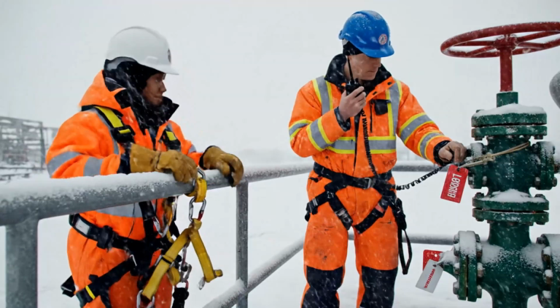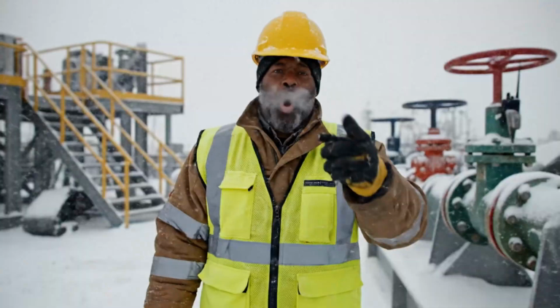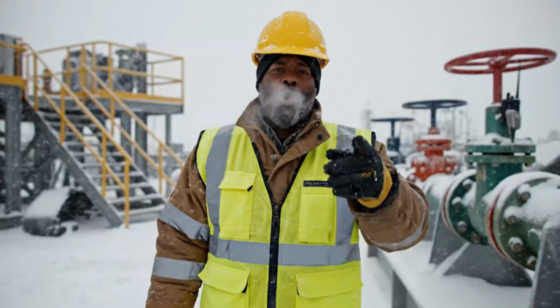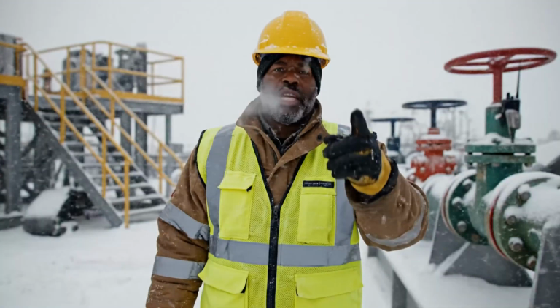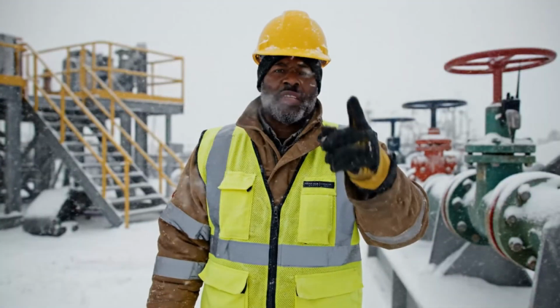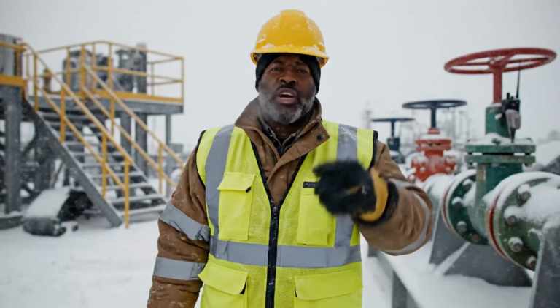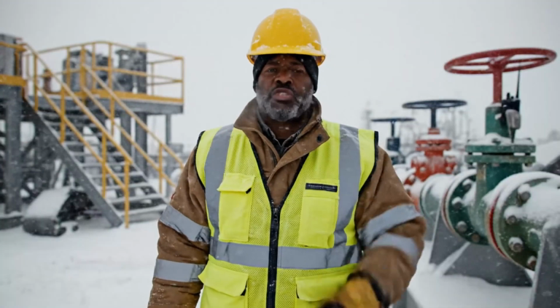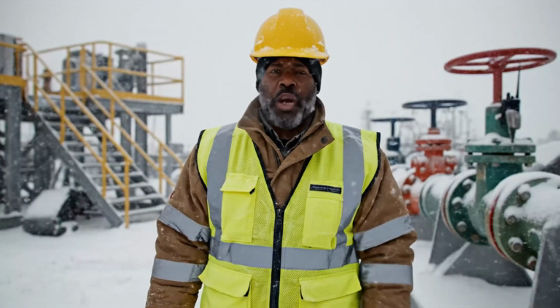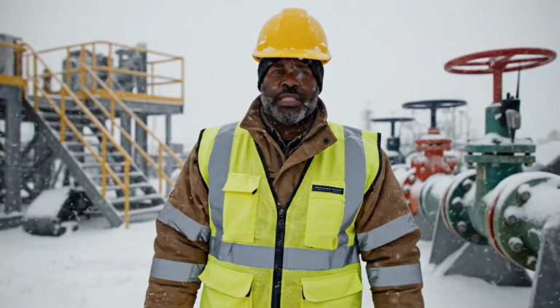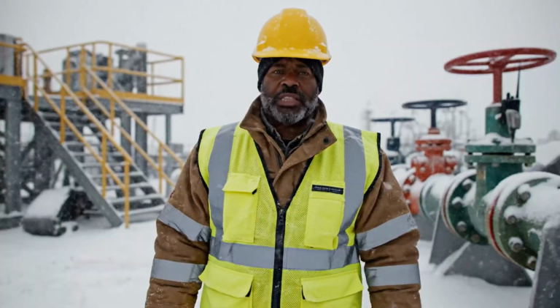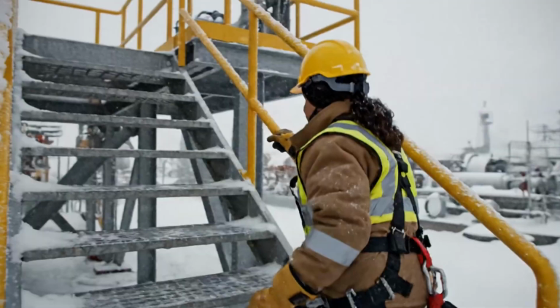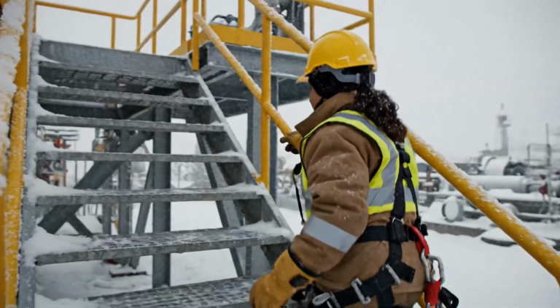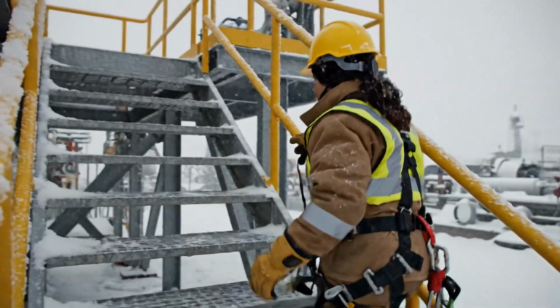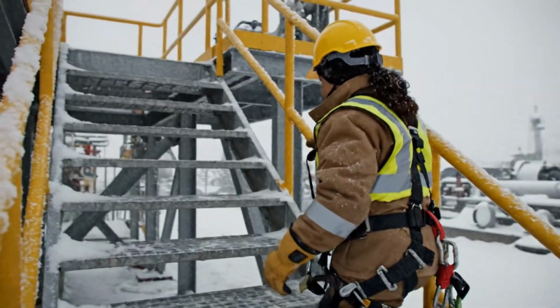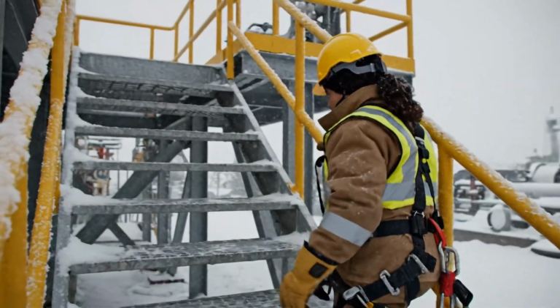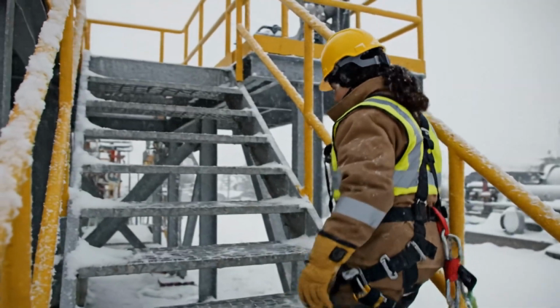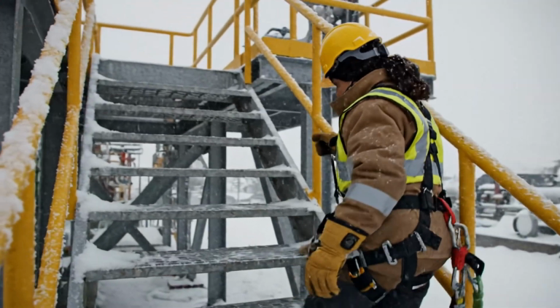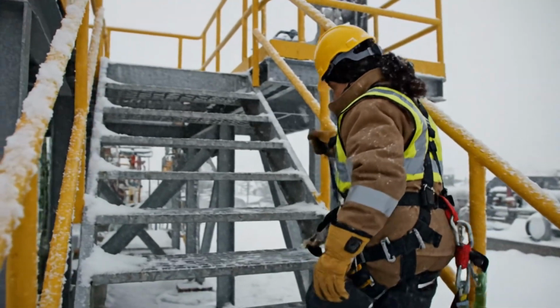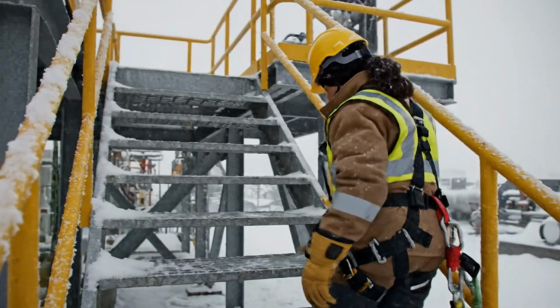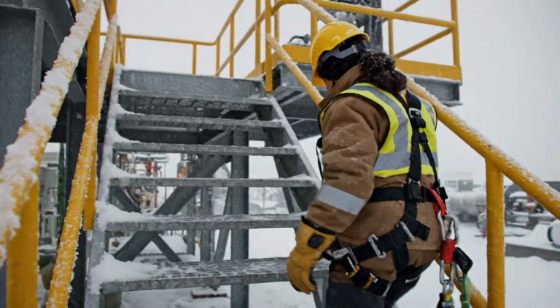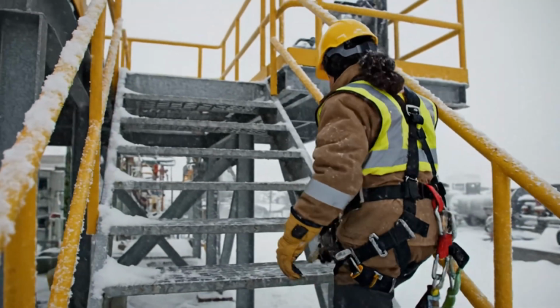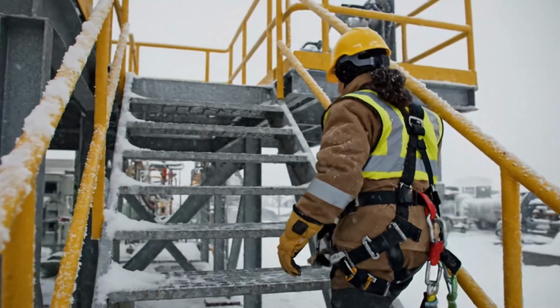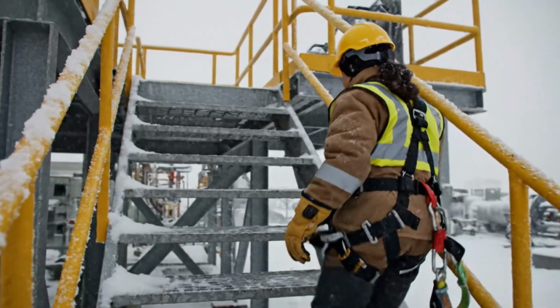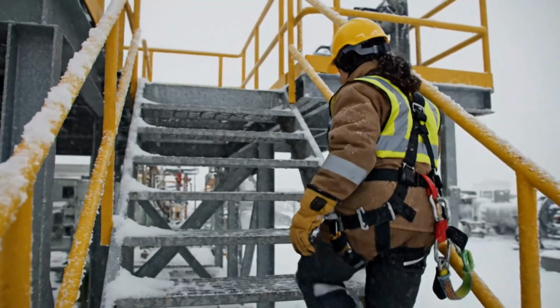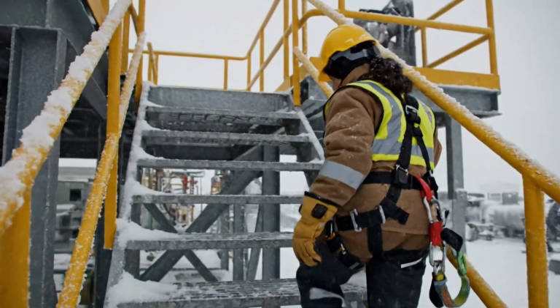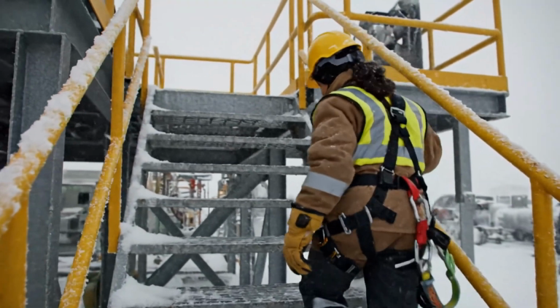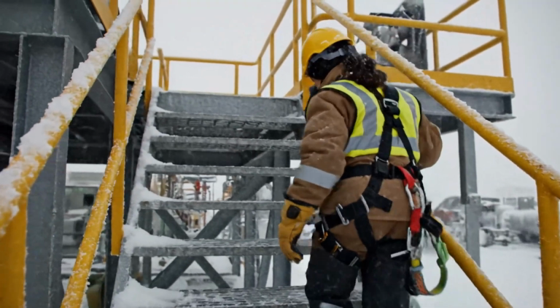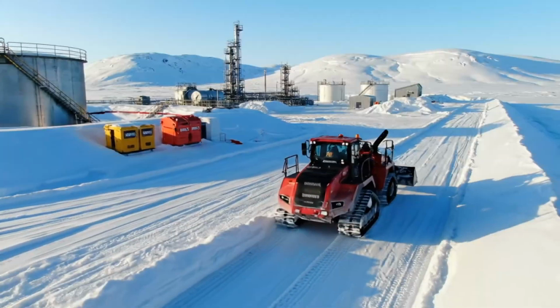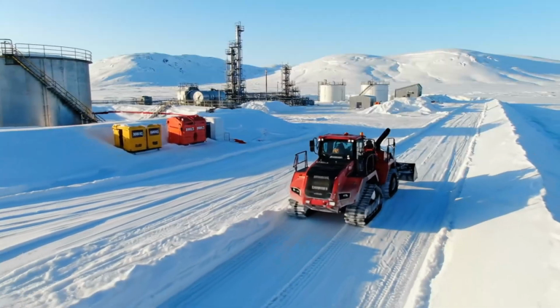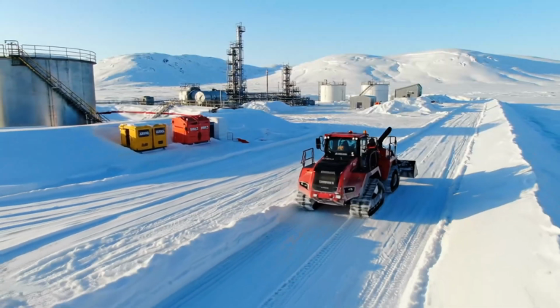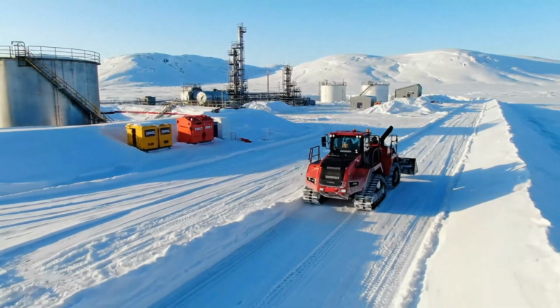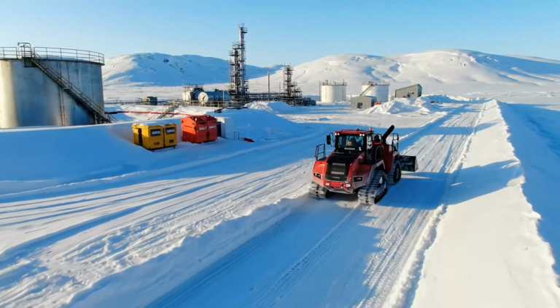Cold increases risk: ice on steps, brittle reaction times. In remote Arctic sites, spills or breakdowns can be devastating, so operators balance production with environmental protection and site stability.